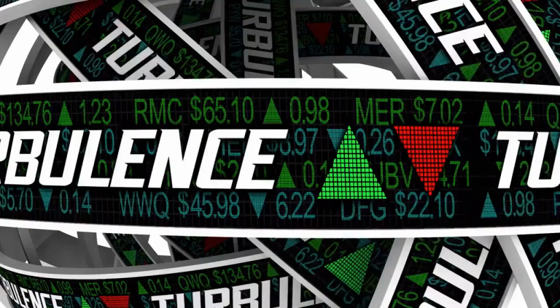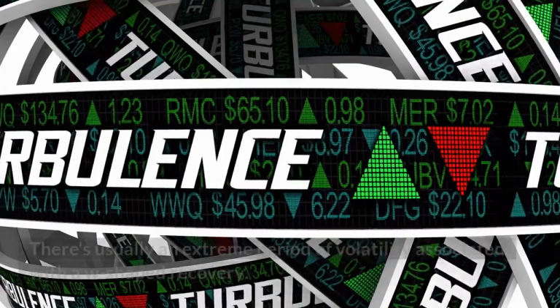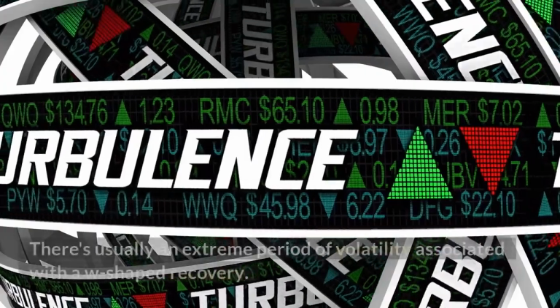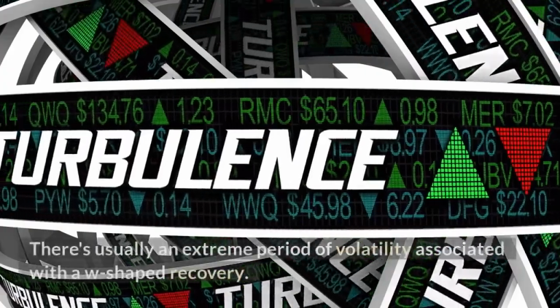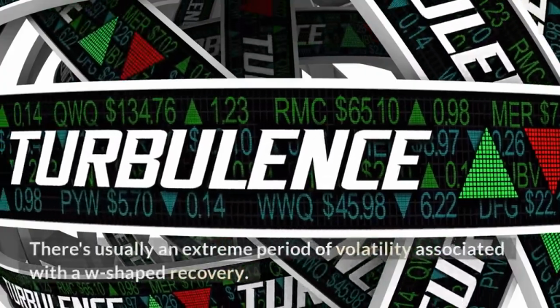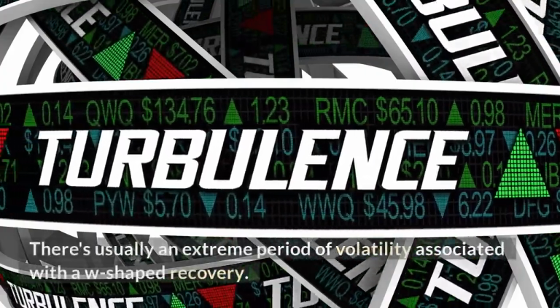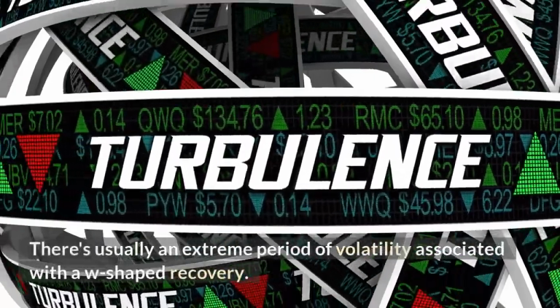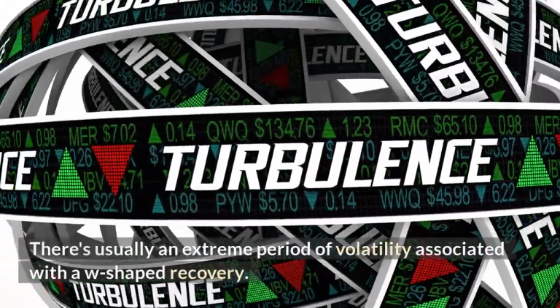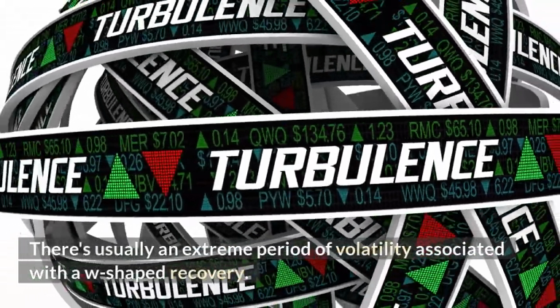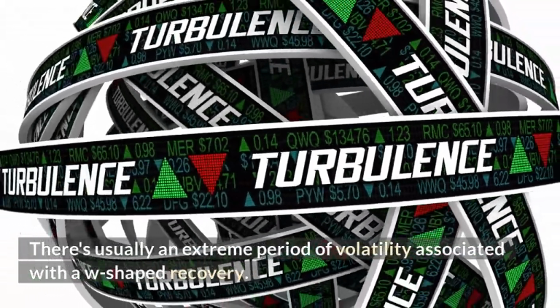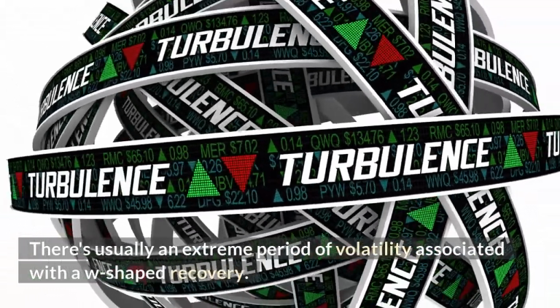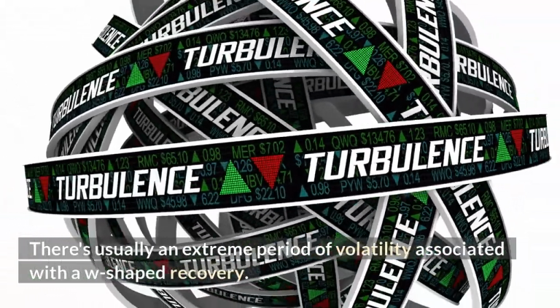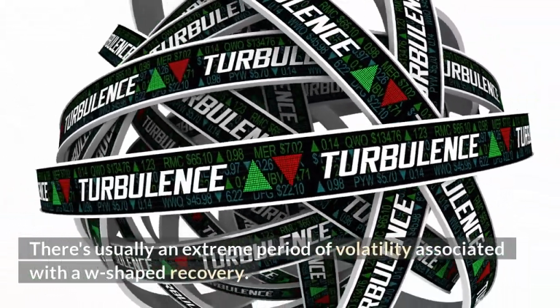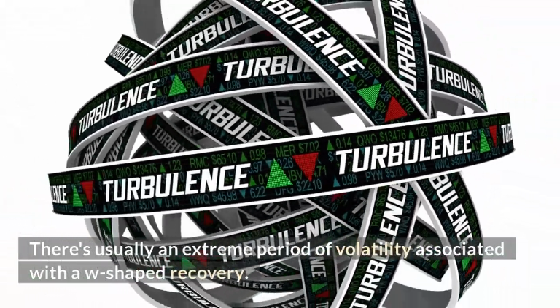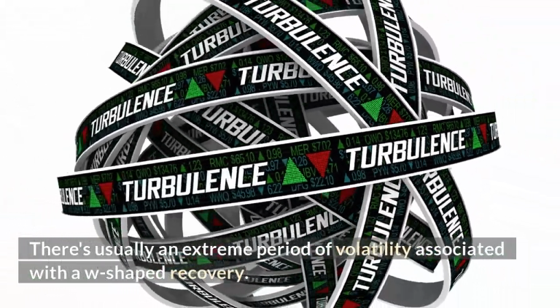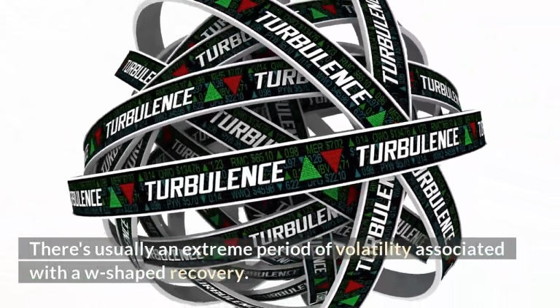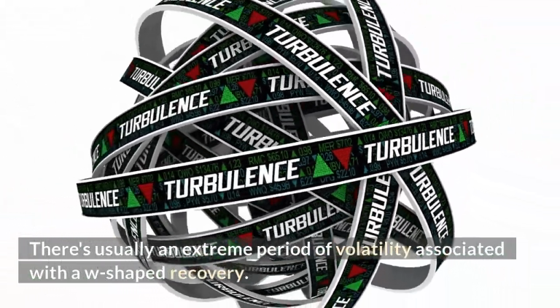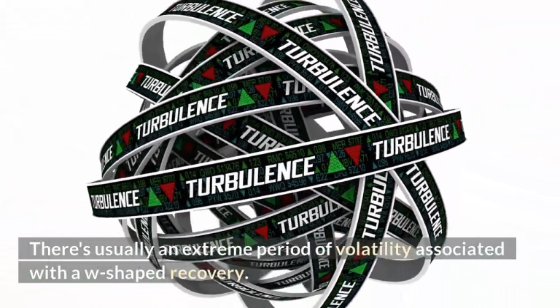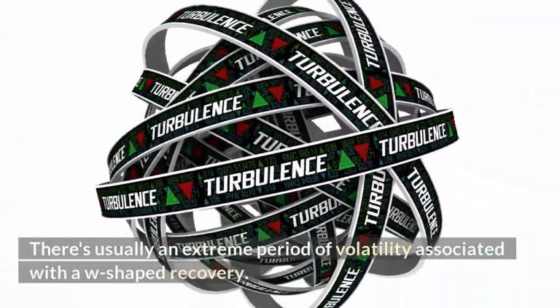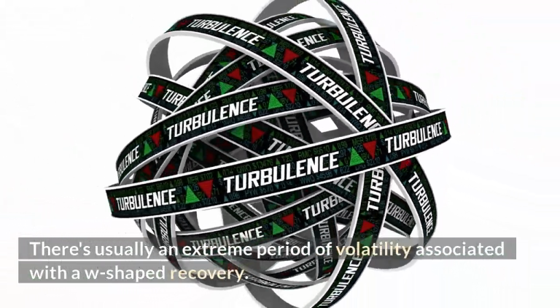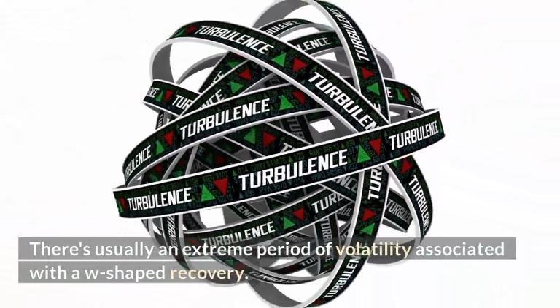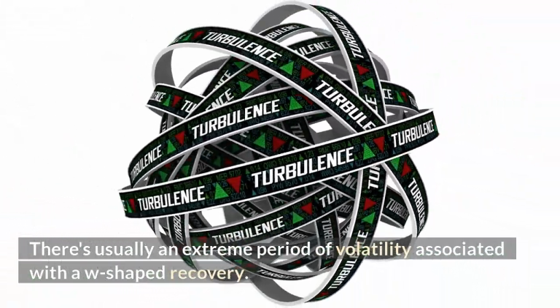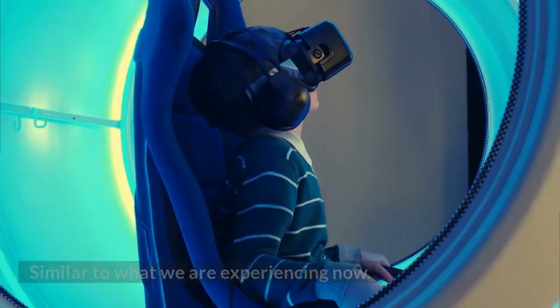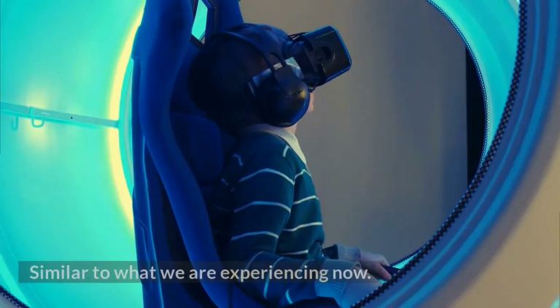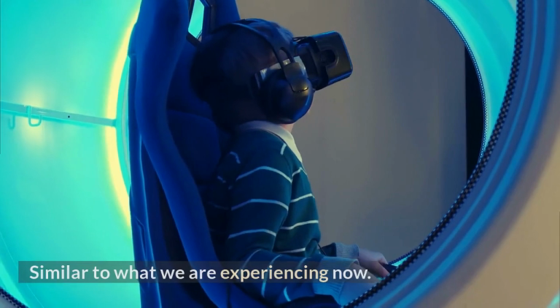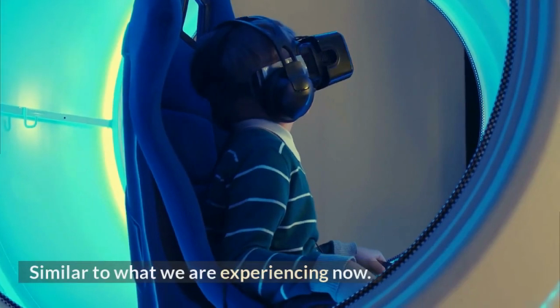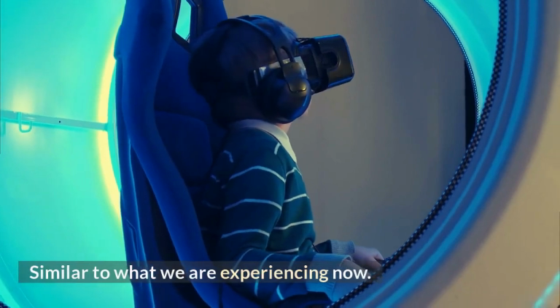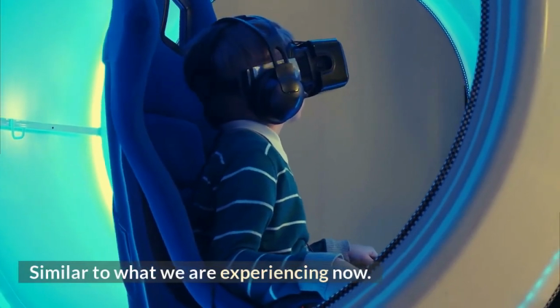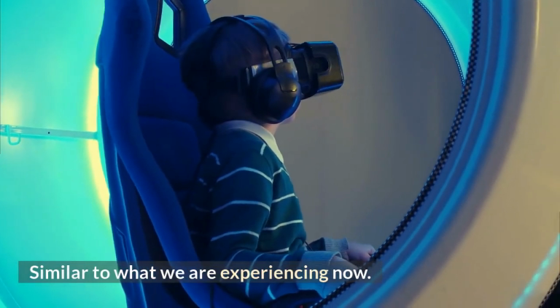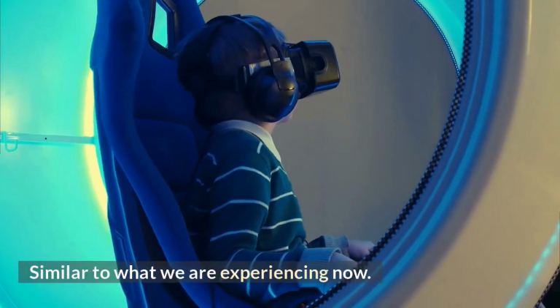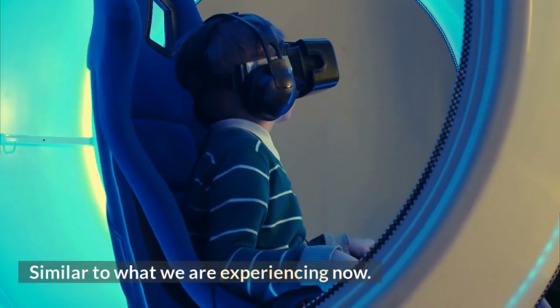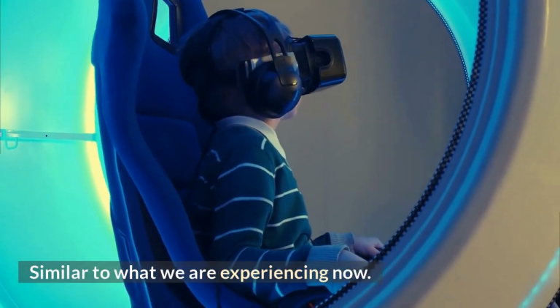There's usually an extreme period of volatility associated with a W-shaped recovery, similar to what we are experiencing now.